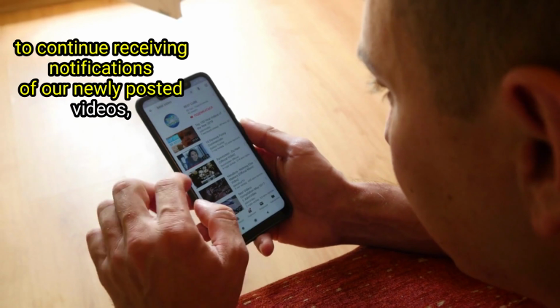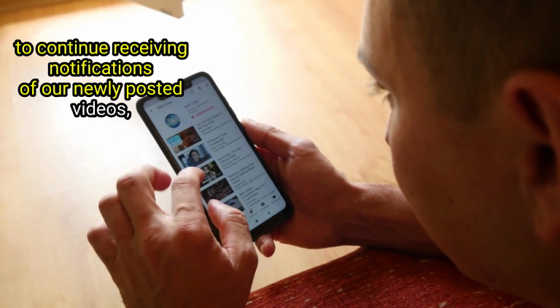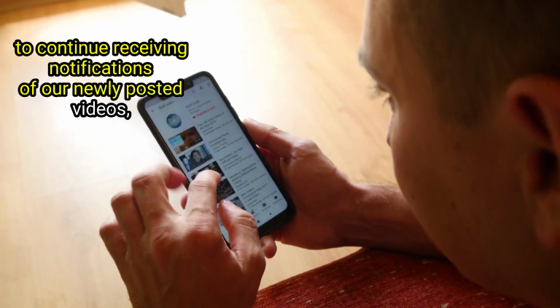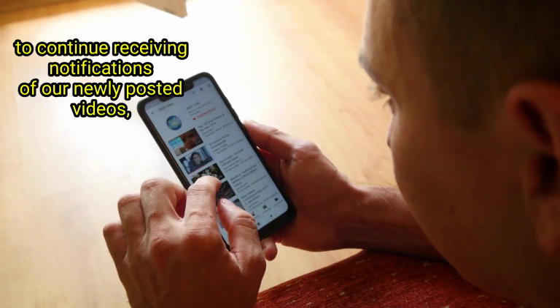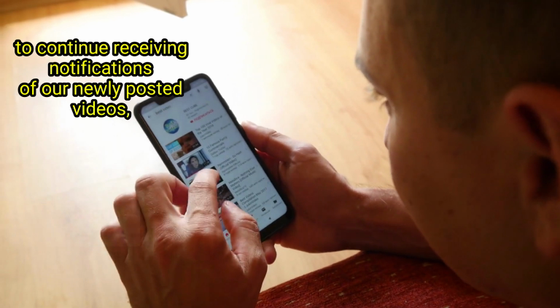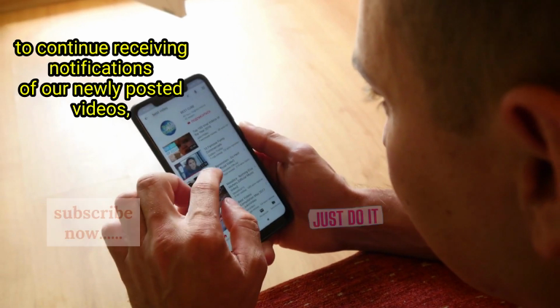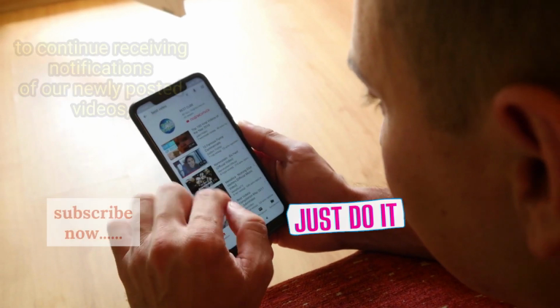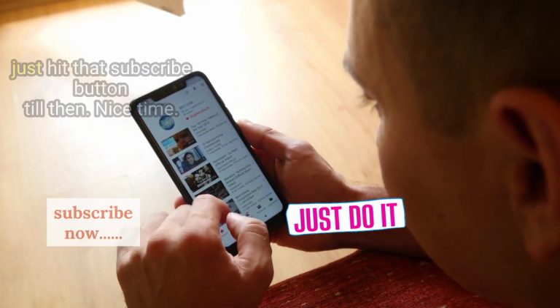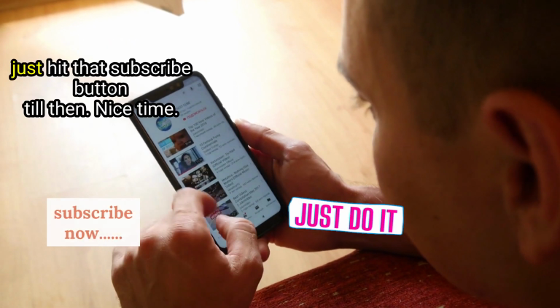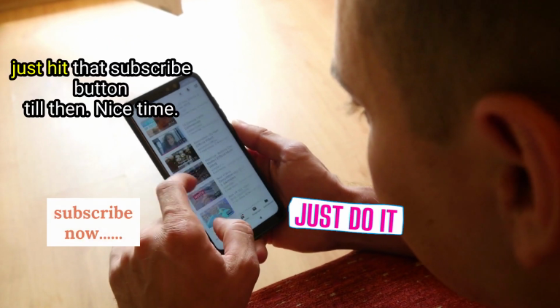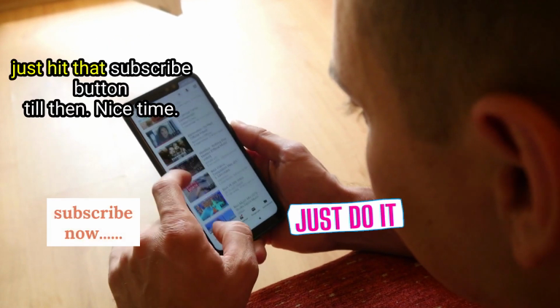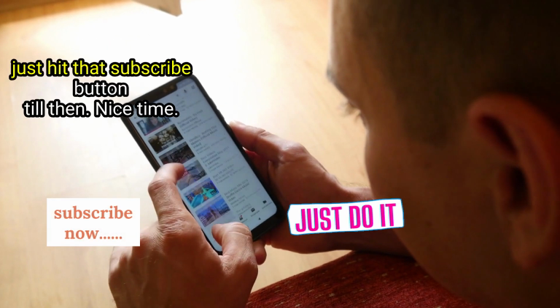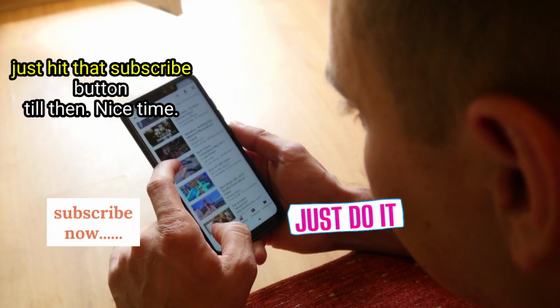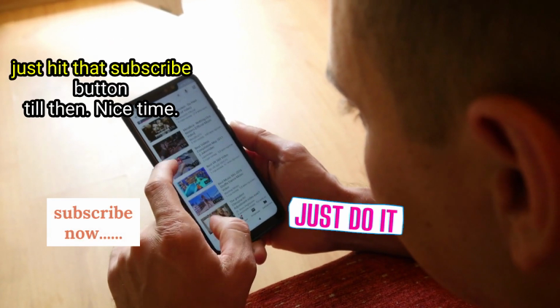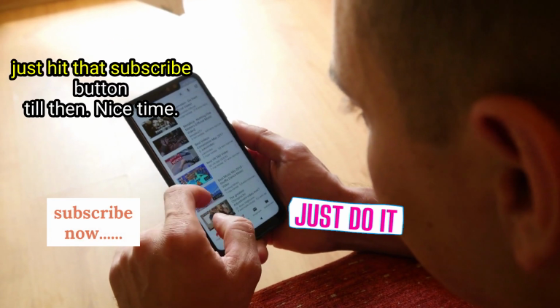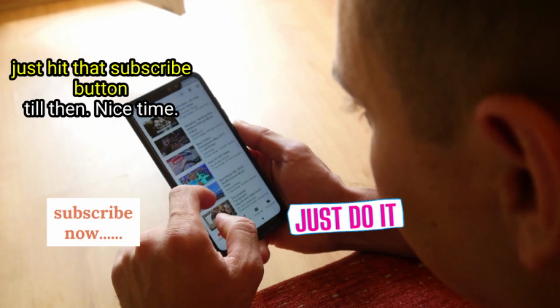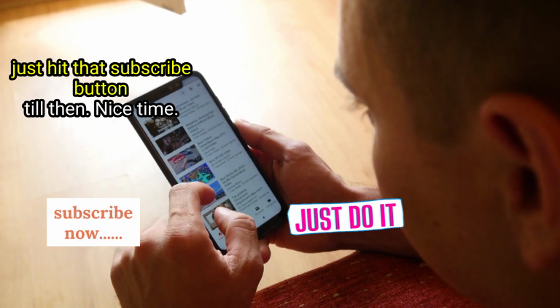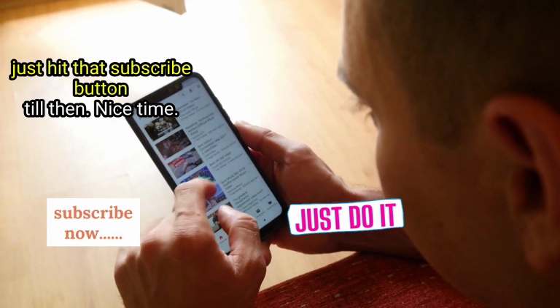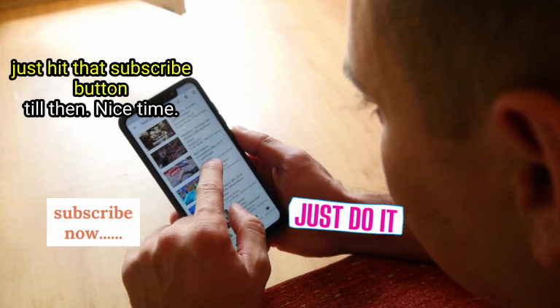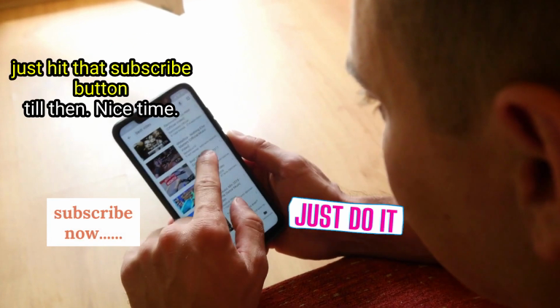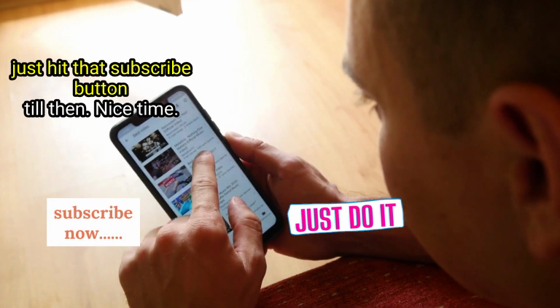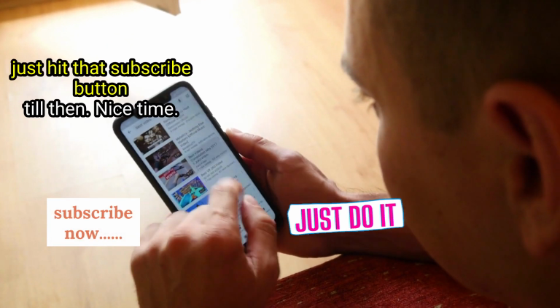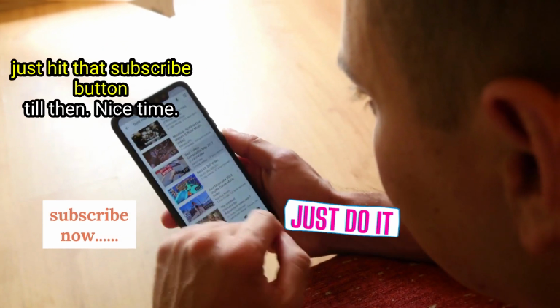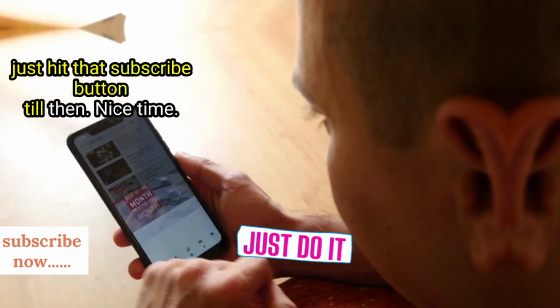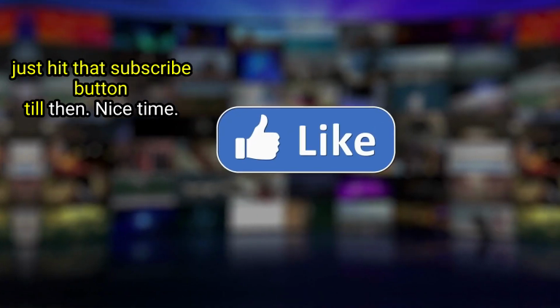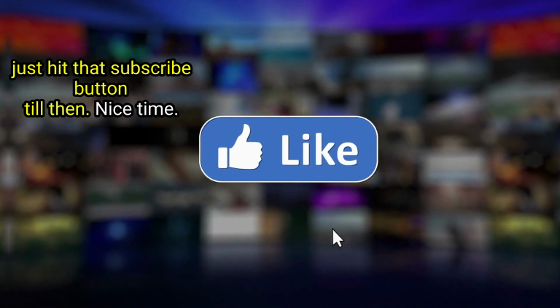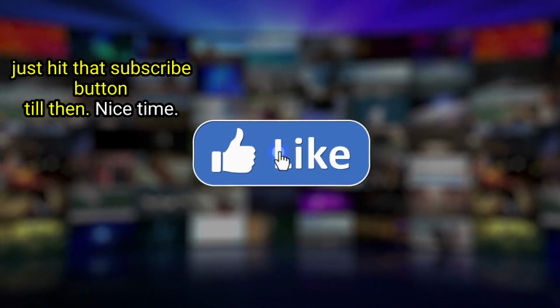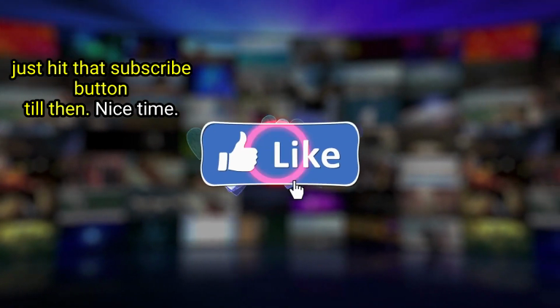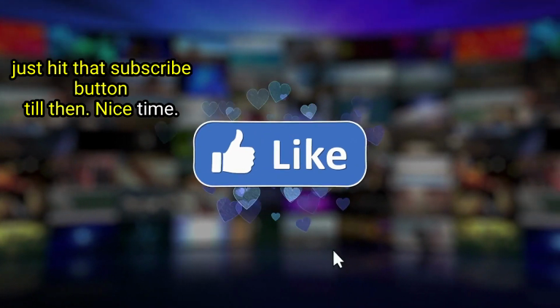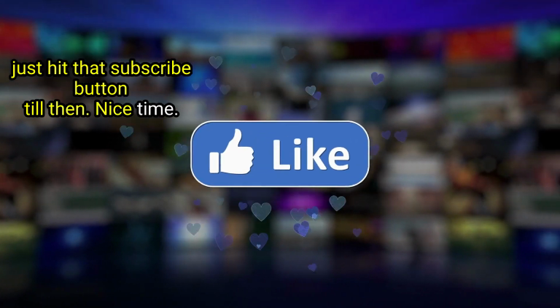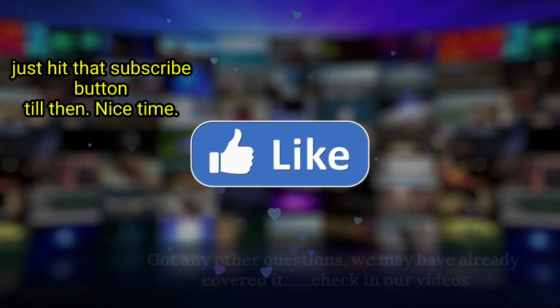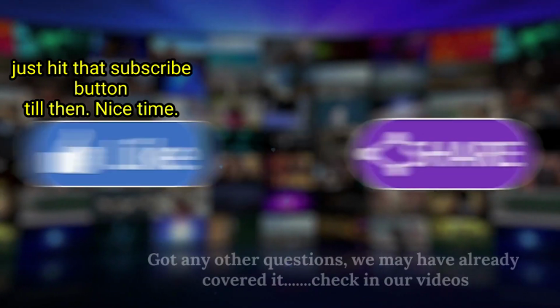If you want to continue receiving notifications of our newly posted videos, just hit that subscribe button. Till then, nice time.